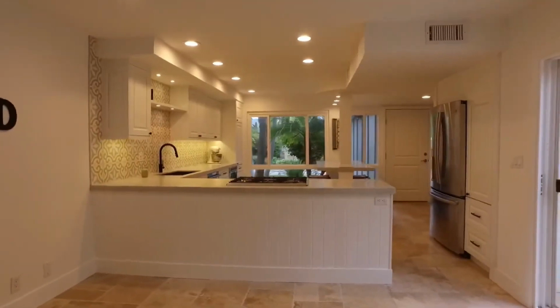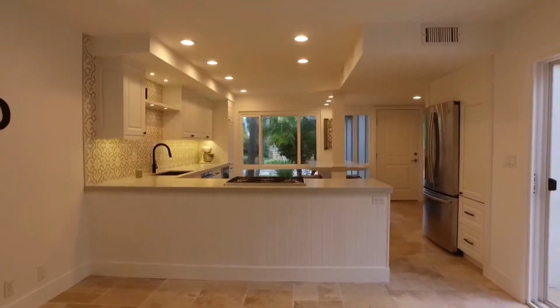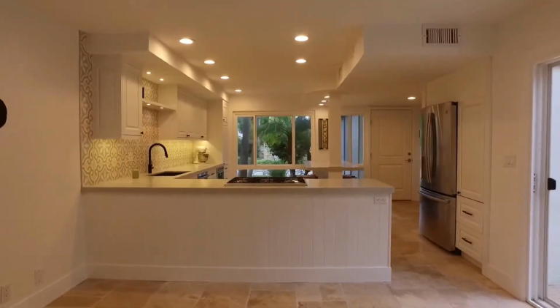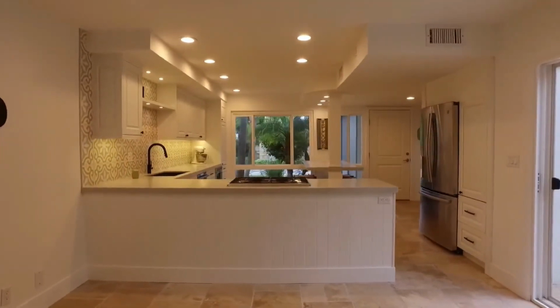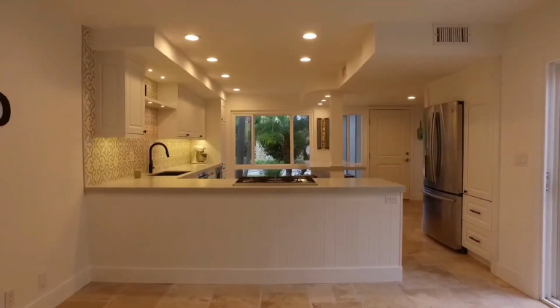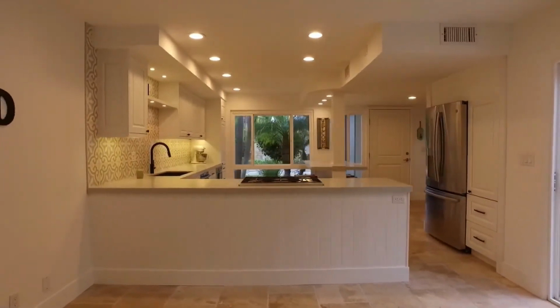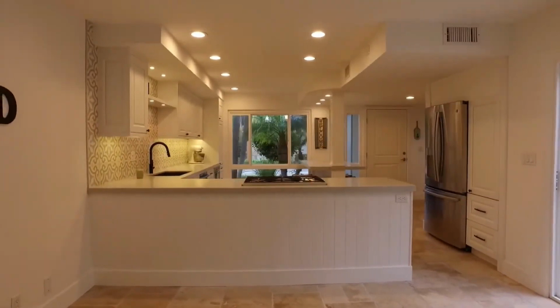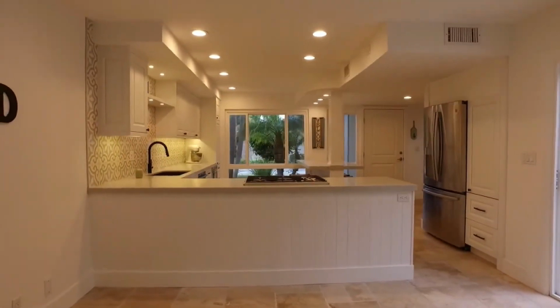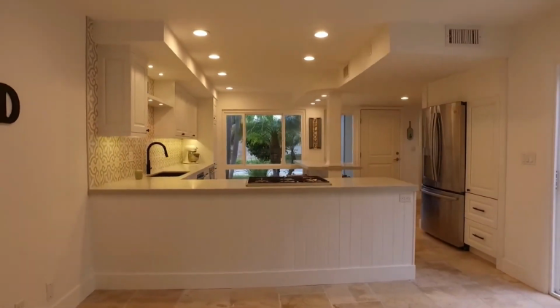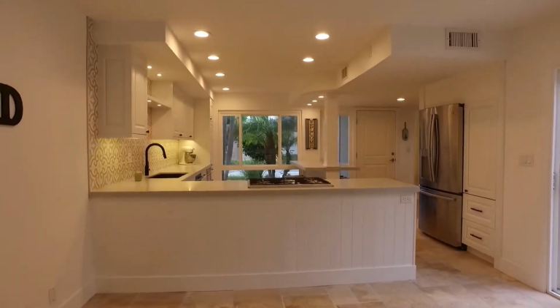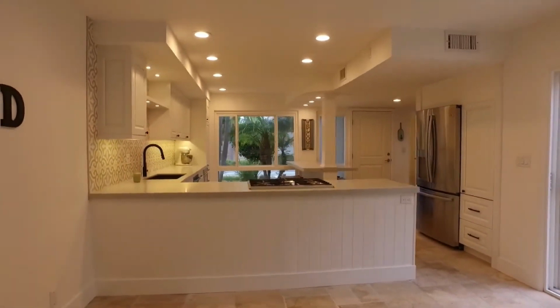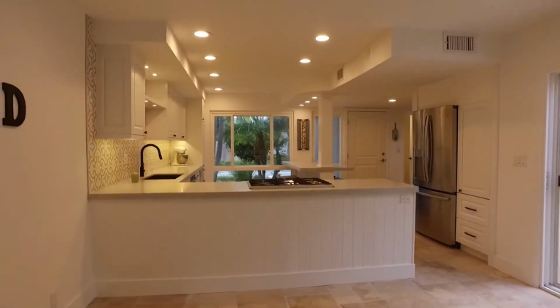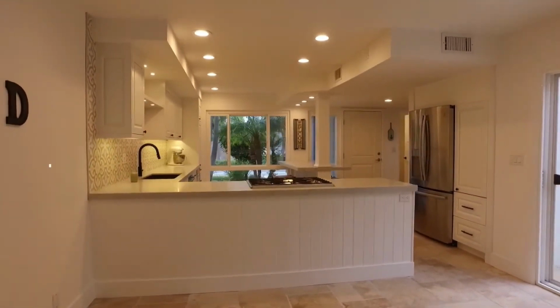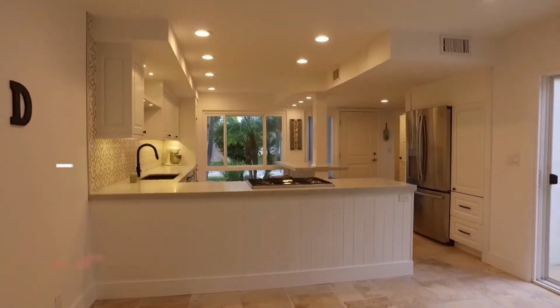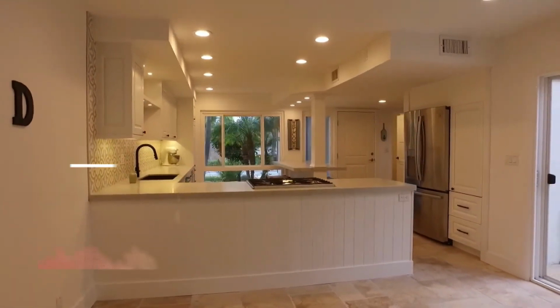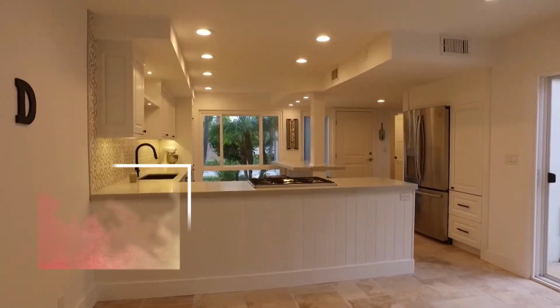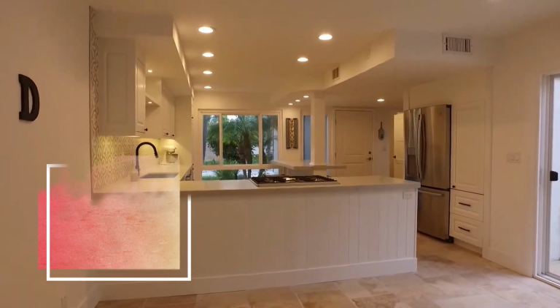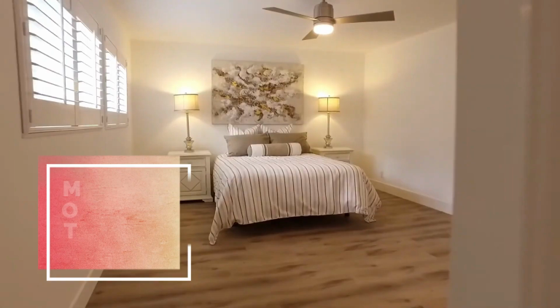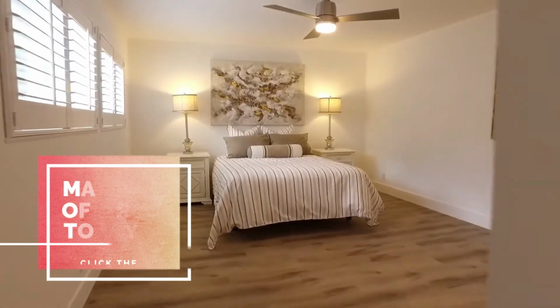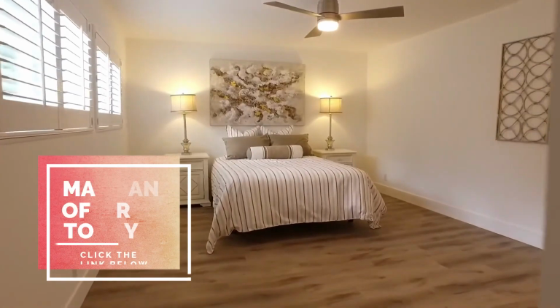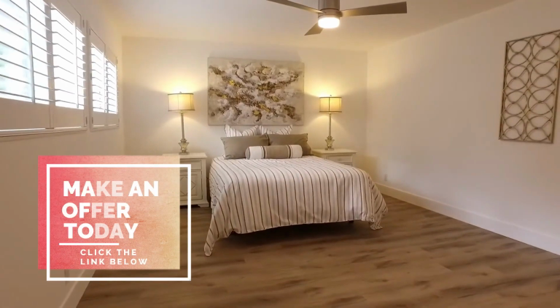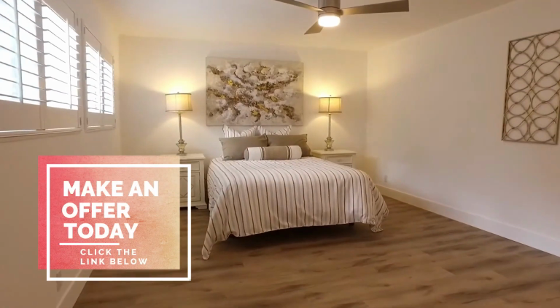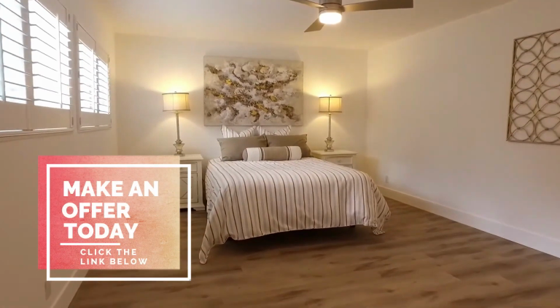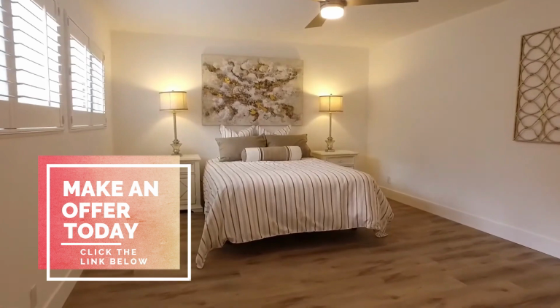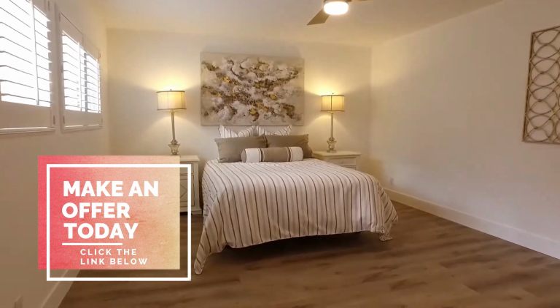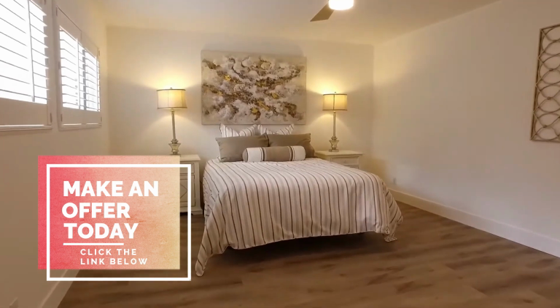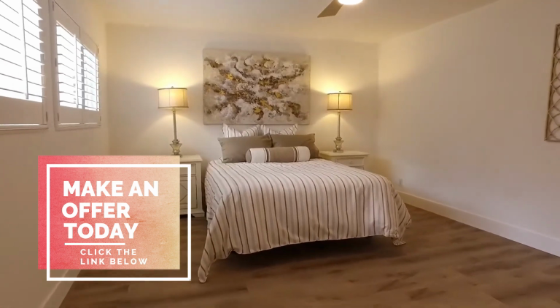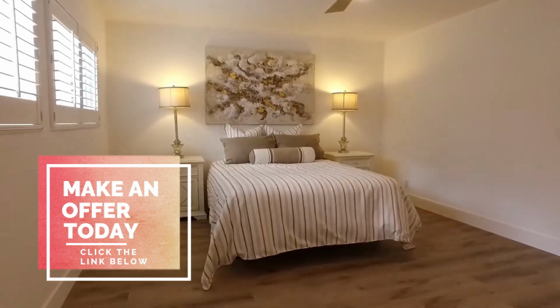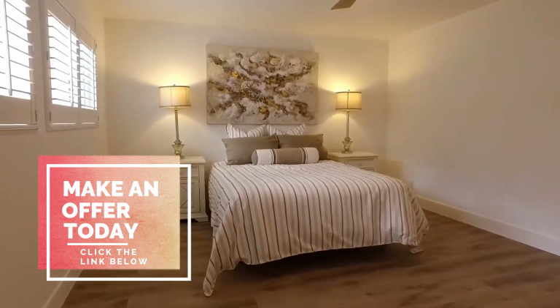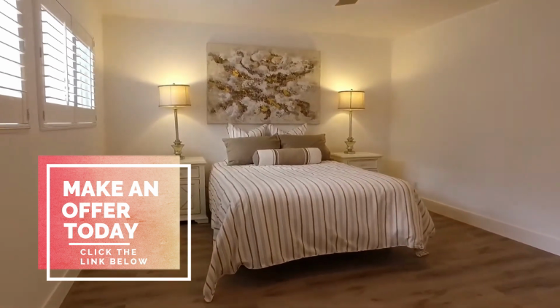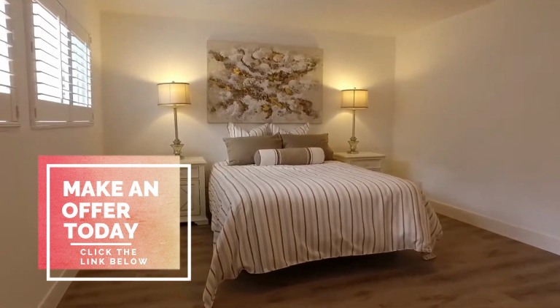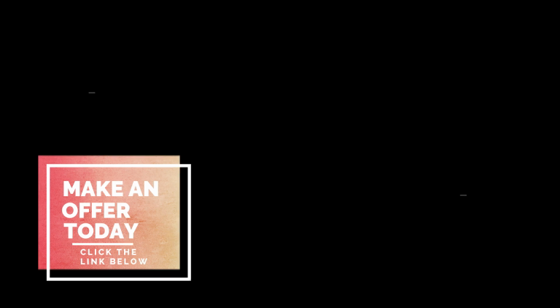Click the link below to see an in-depth video of the house and make an offer today. Thank you.